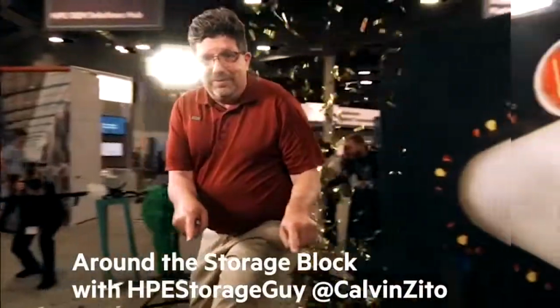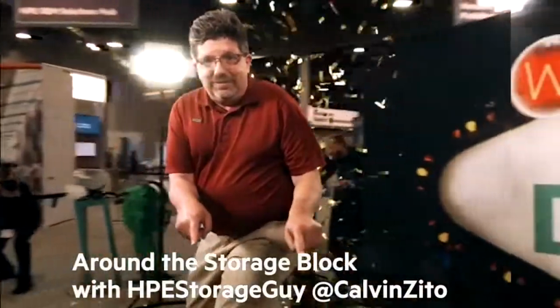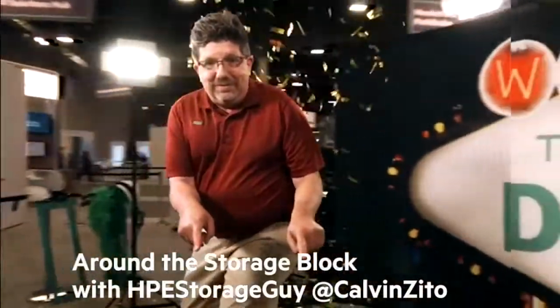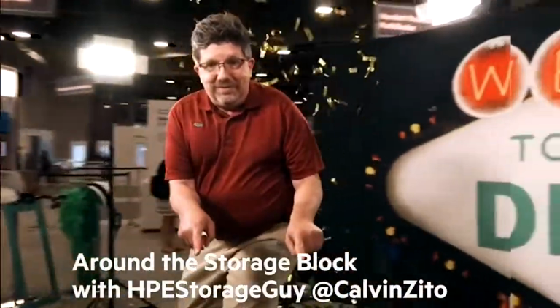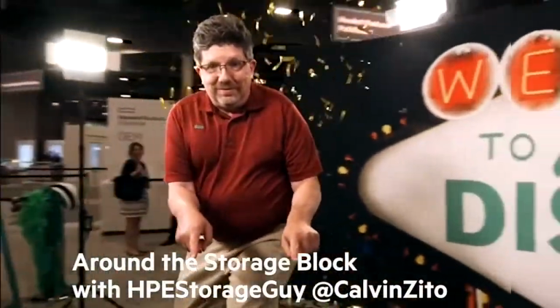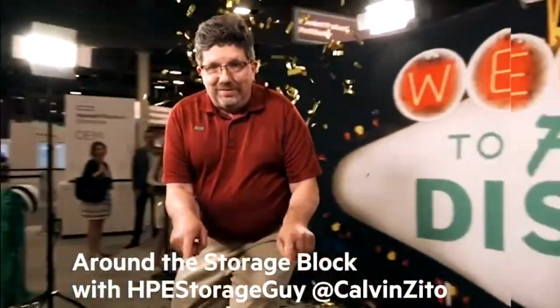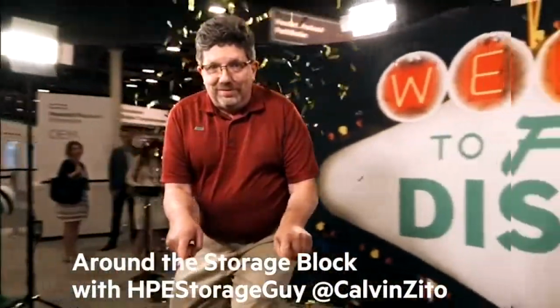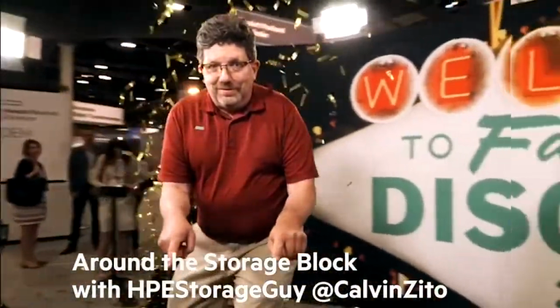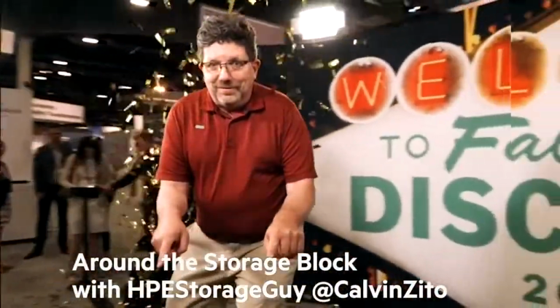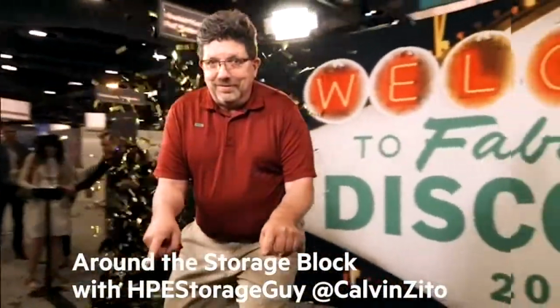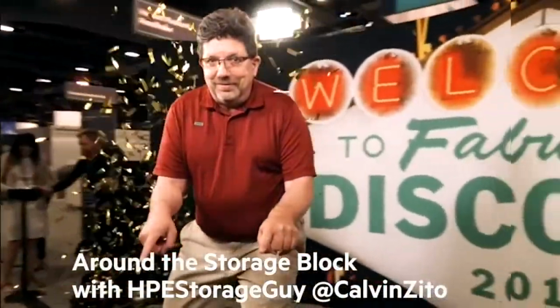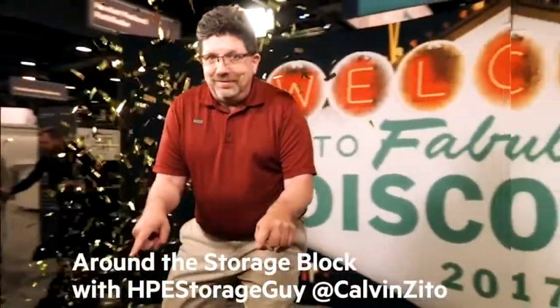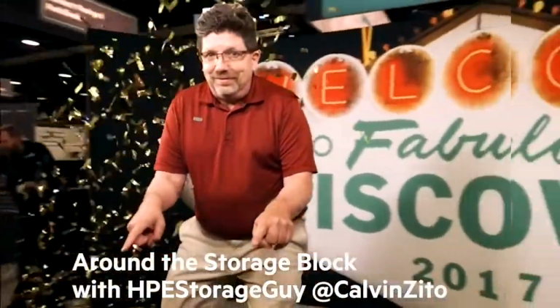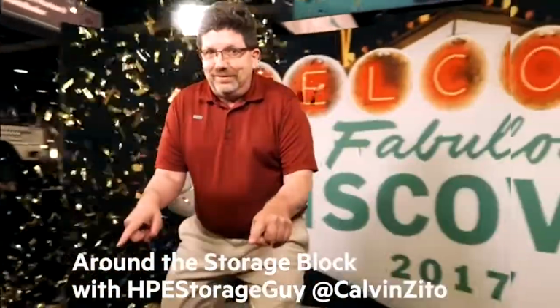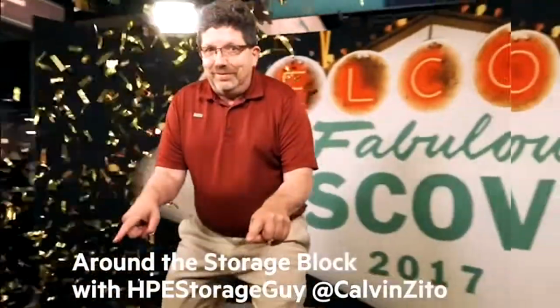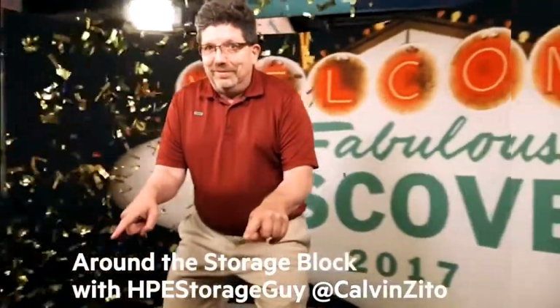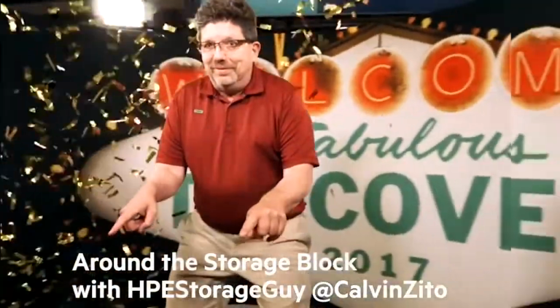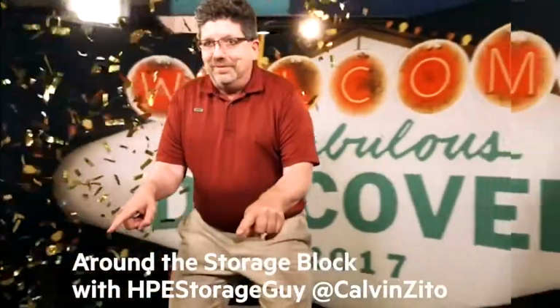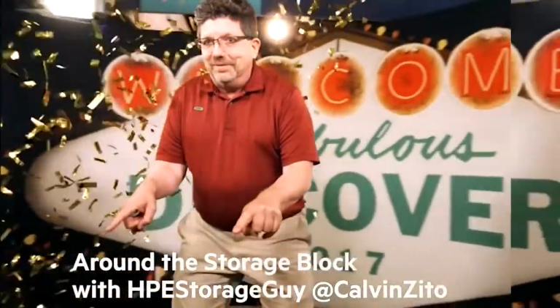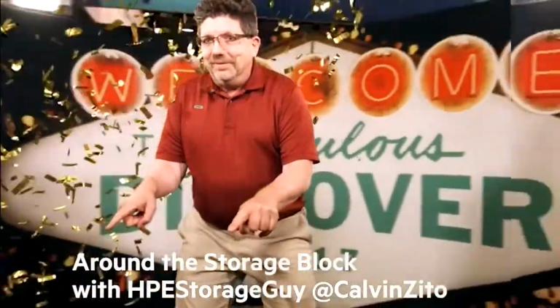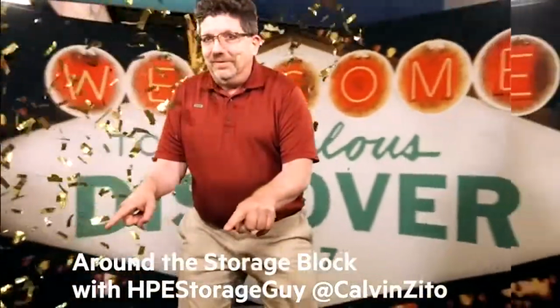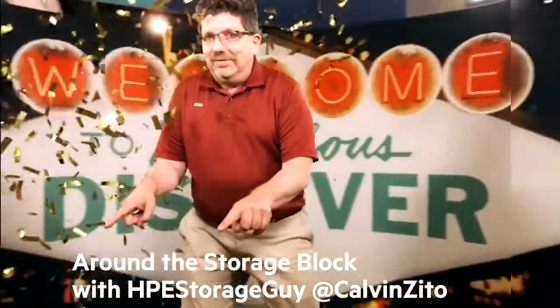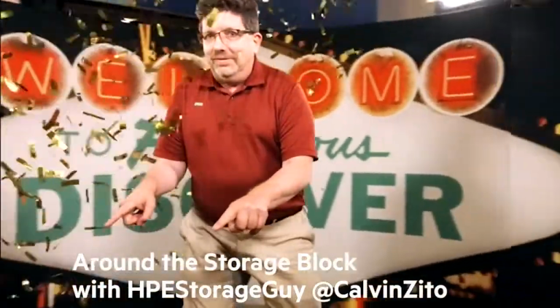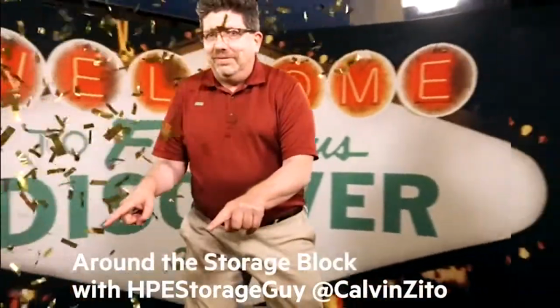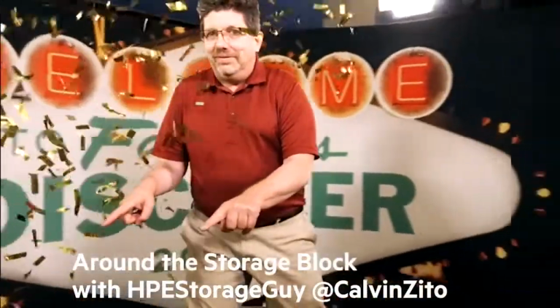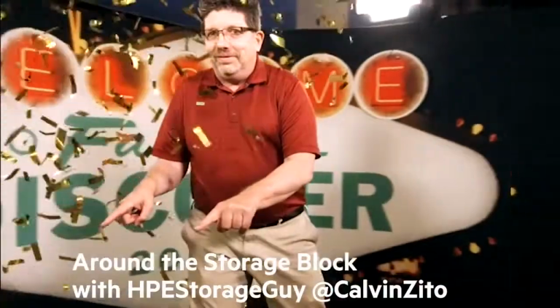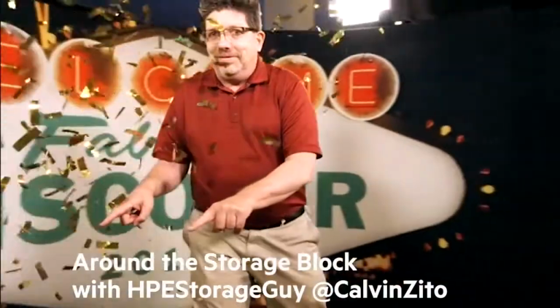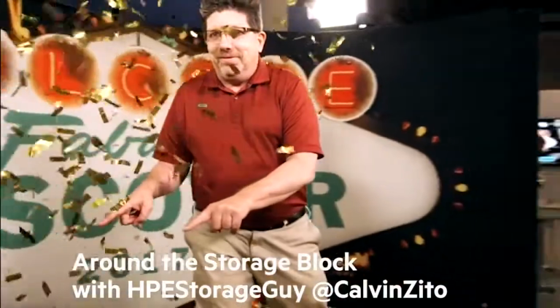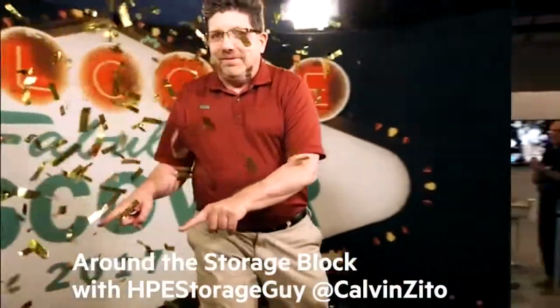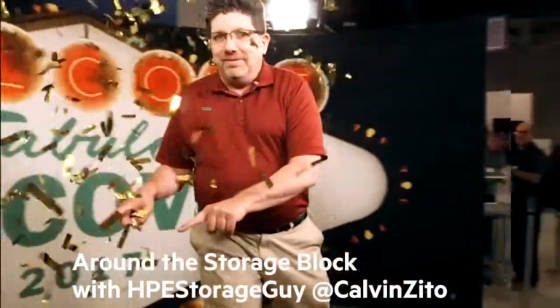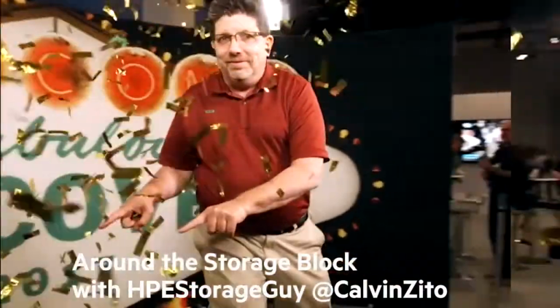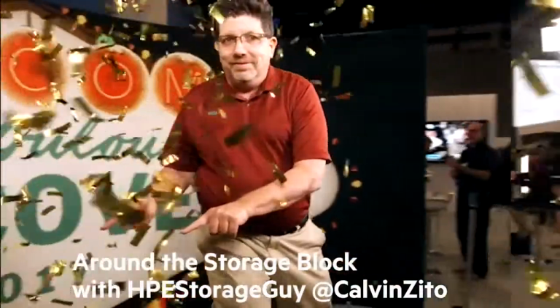Welcome to the Hewlett-Packard Enterprise Around the Storage Block video blog. I'm your host, HPE Storage Guy Calvin Zito.